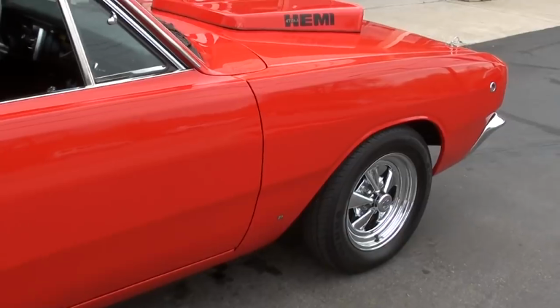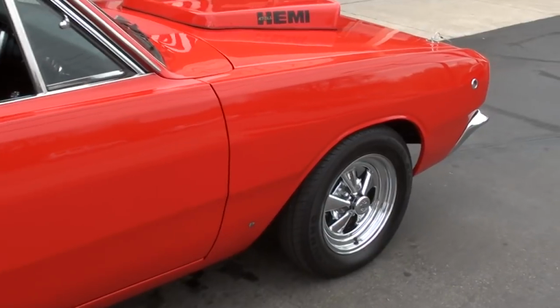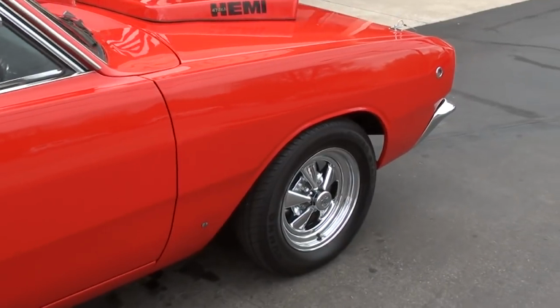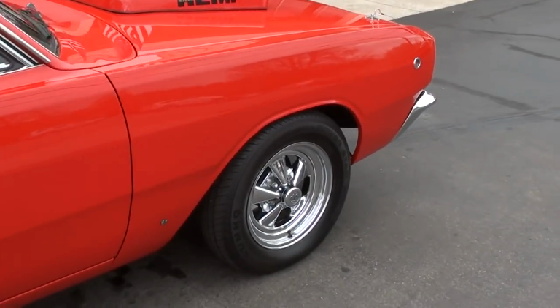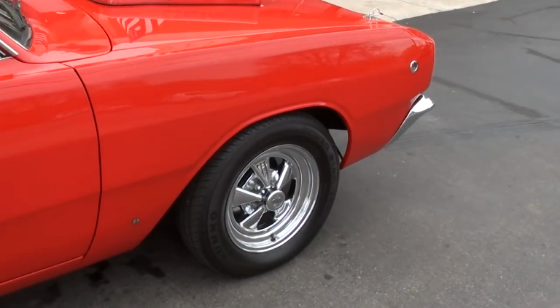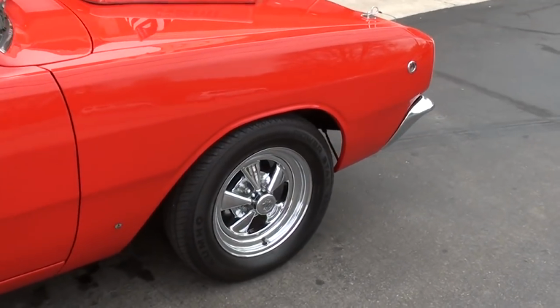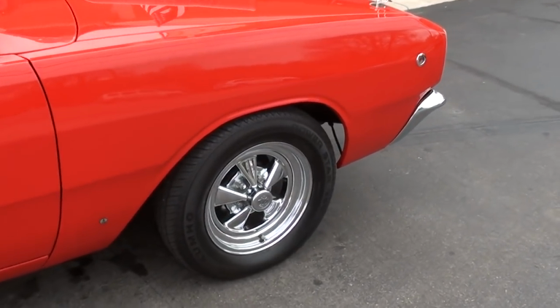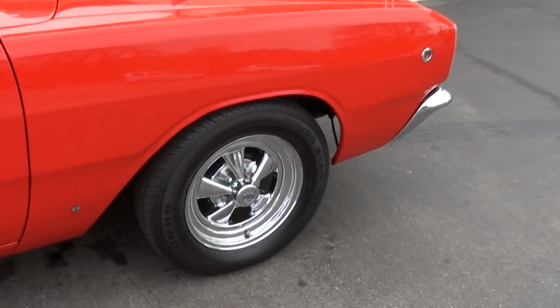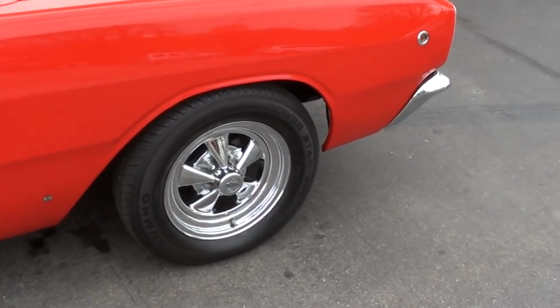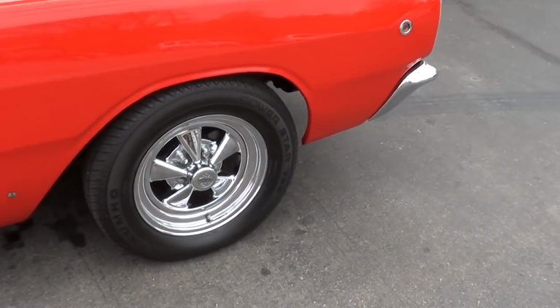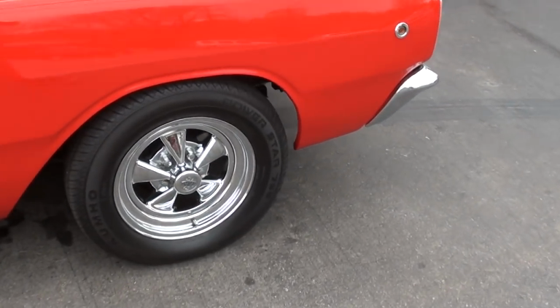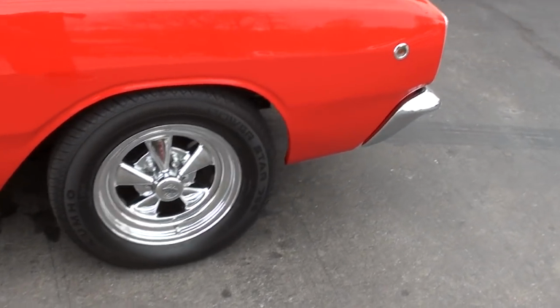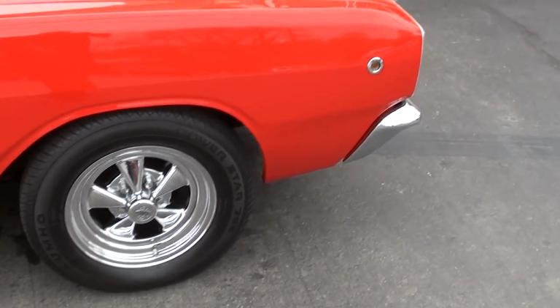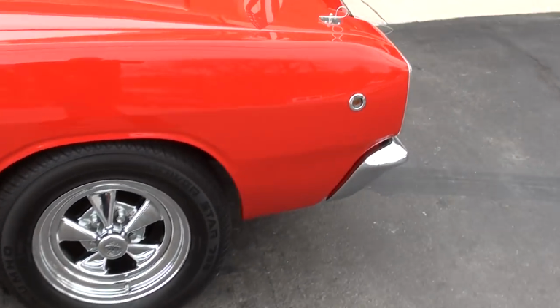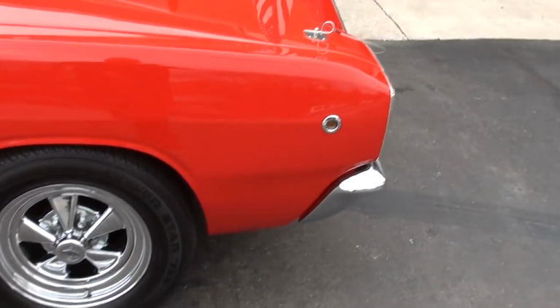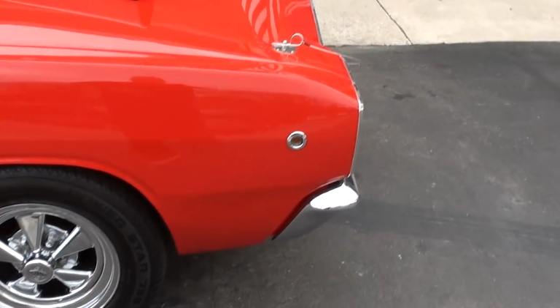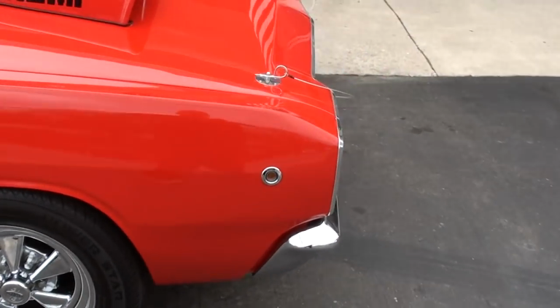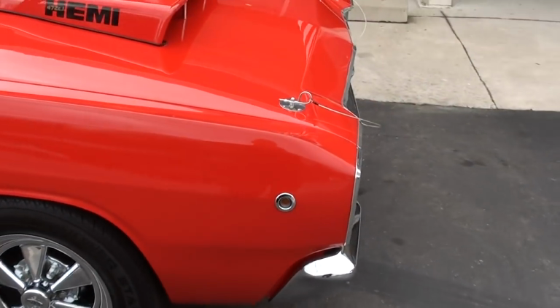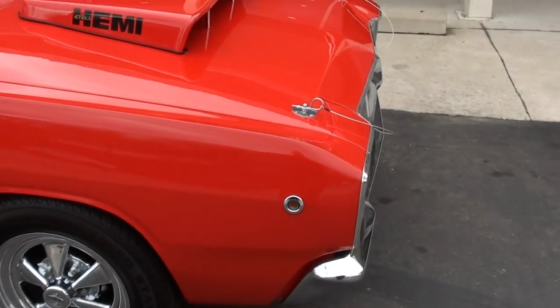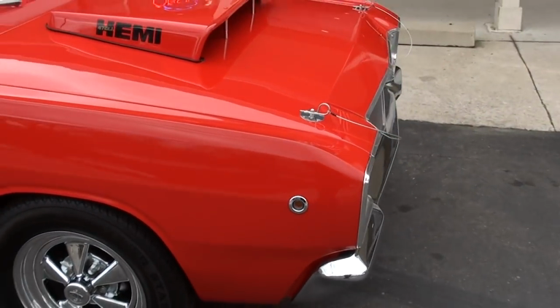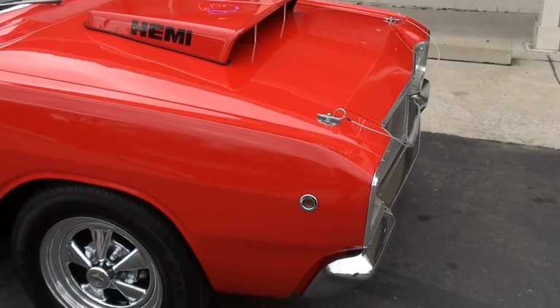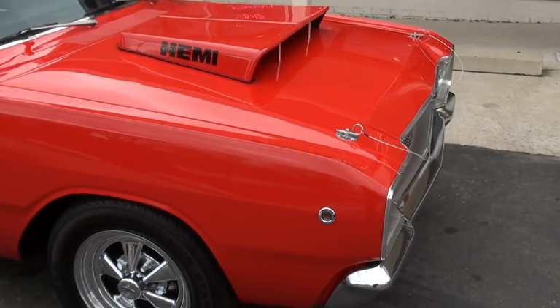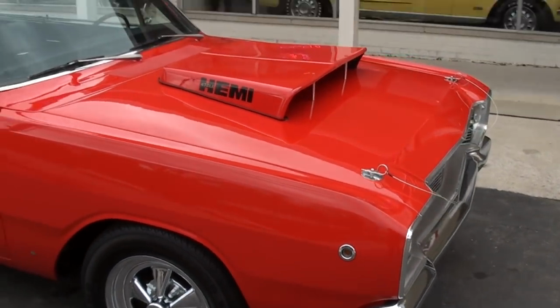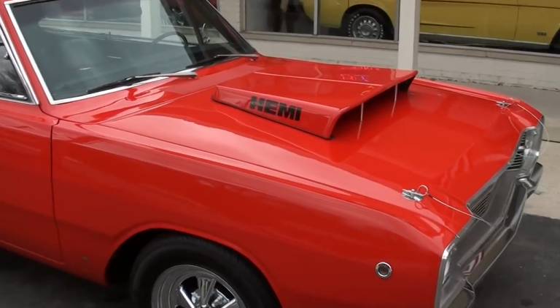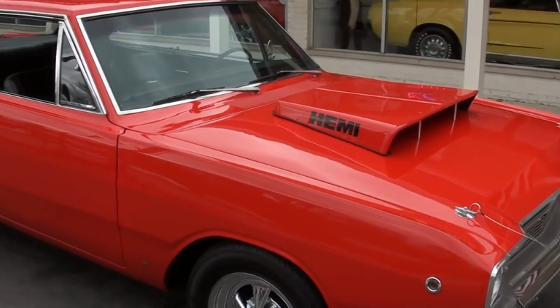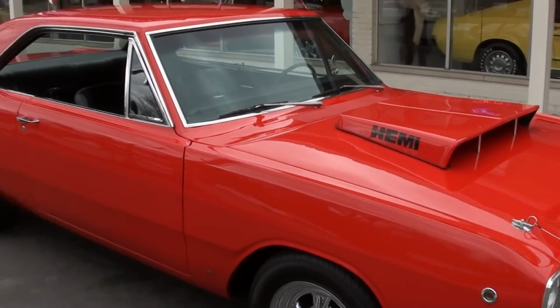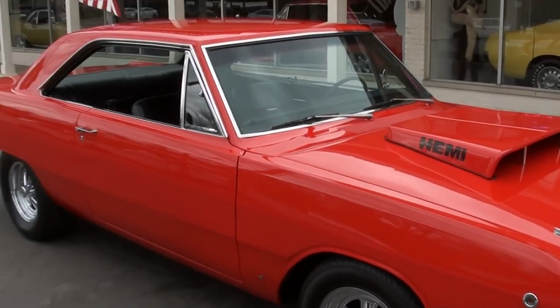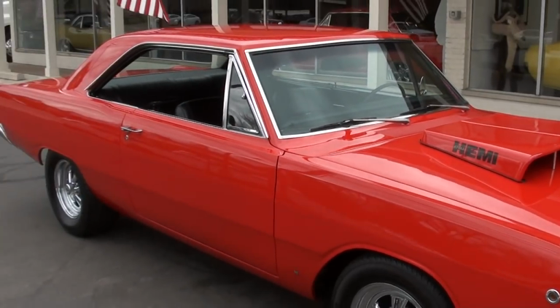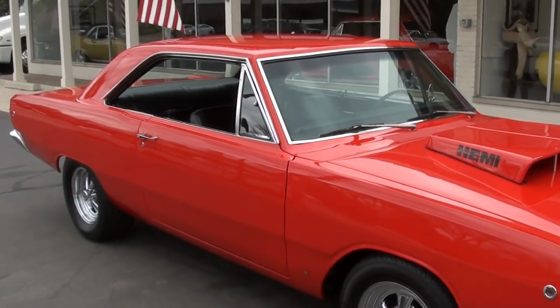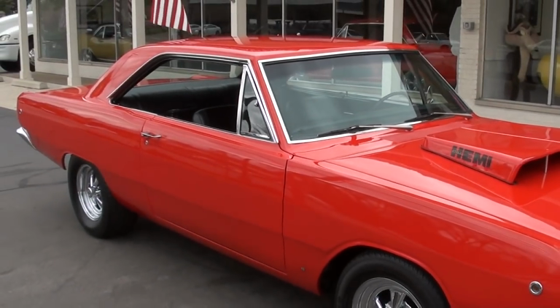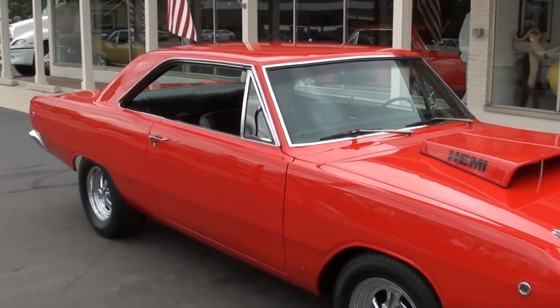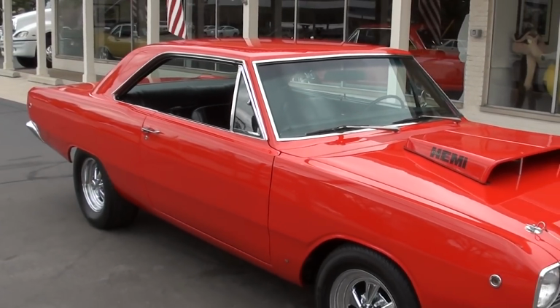It's finished in torch red. You can see it's got Krager SSs all the way around it. Just as pretty a Dart as you can imagine.